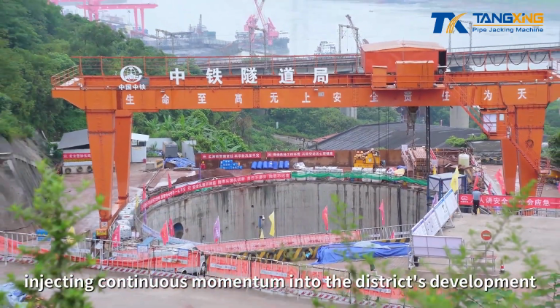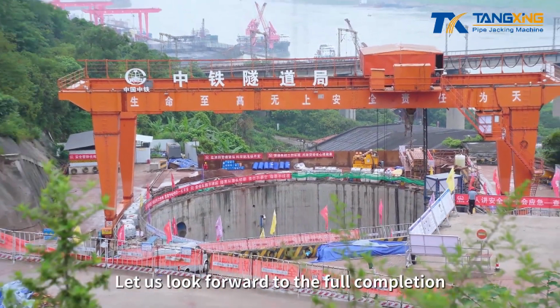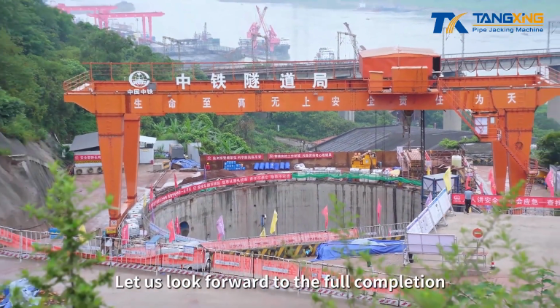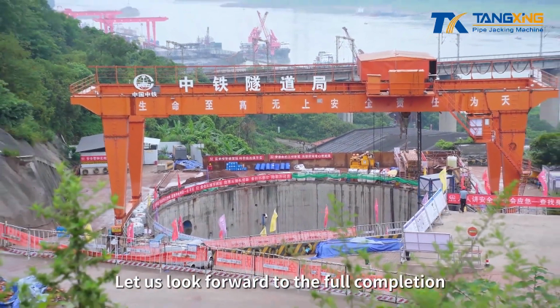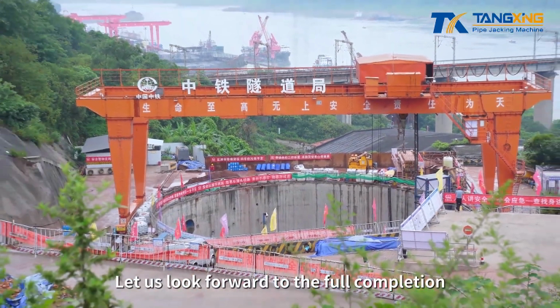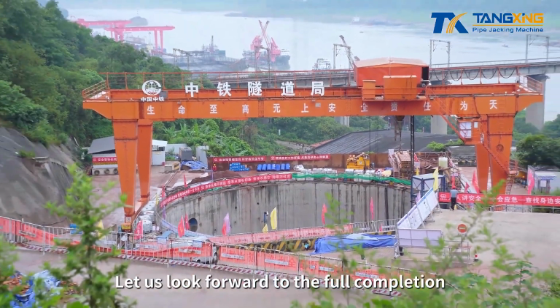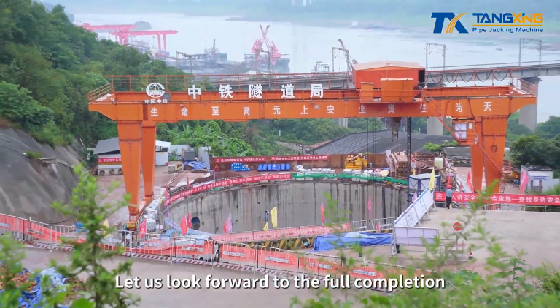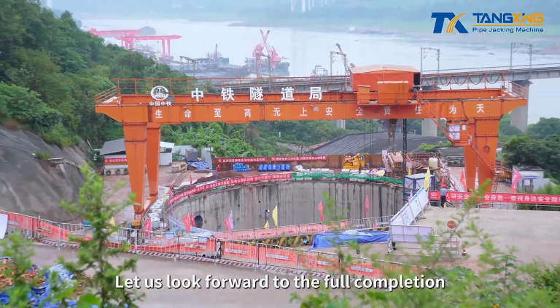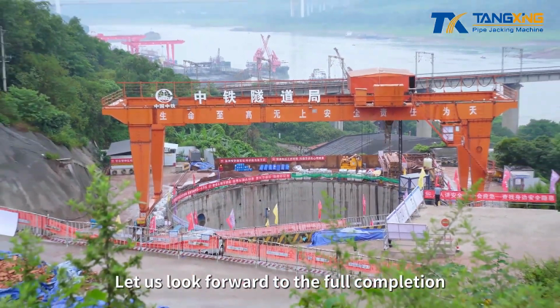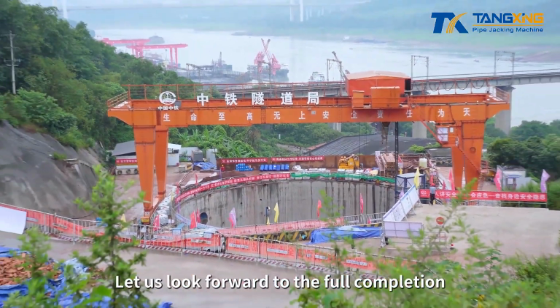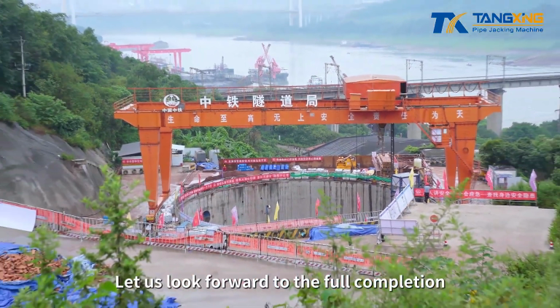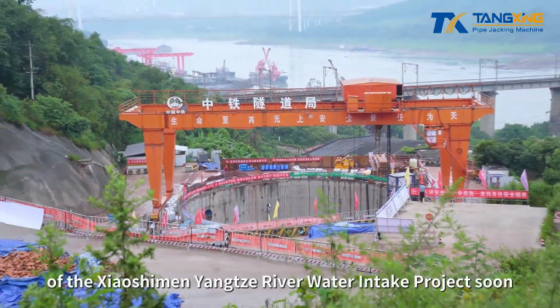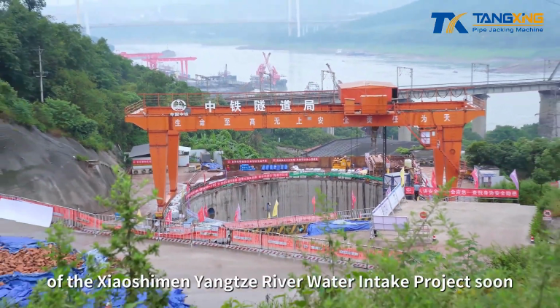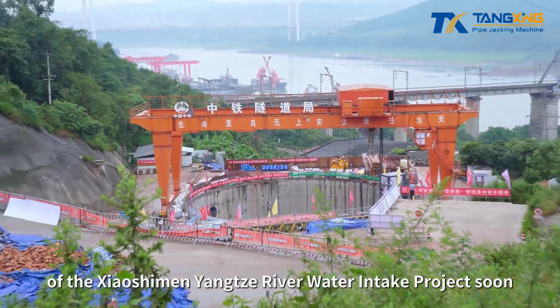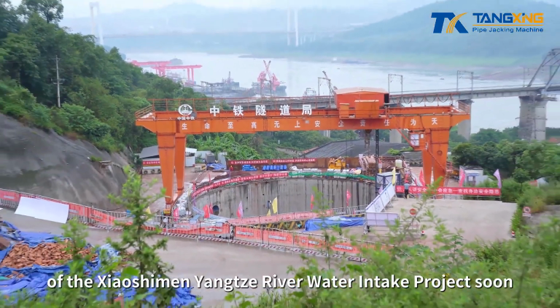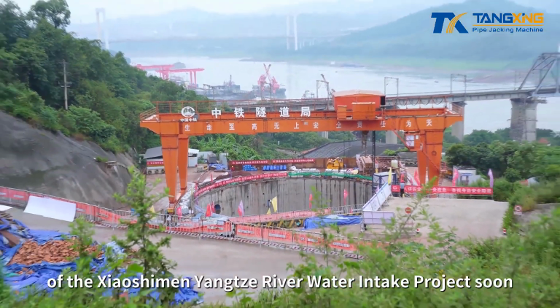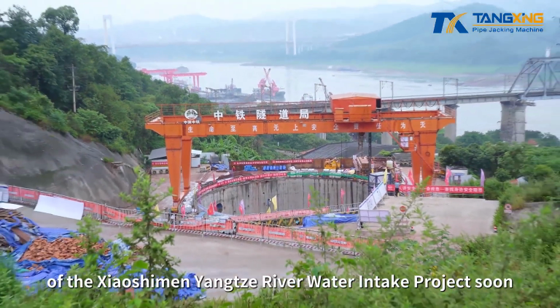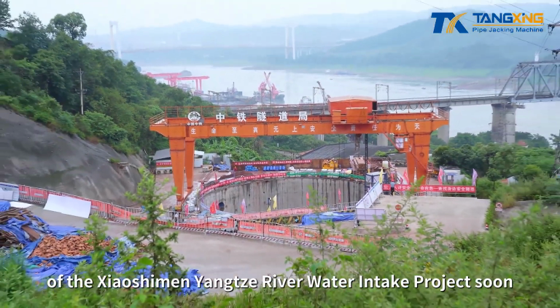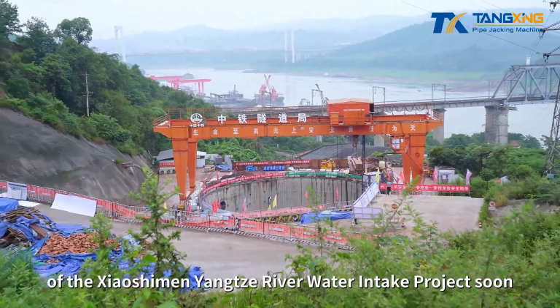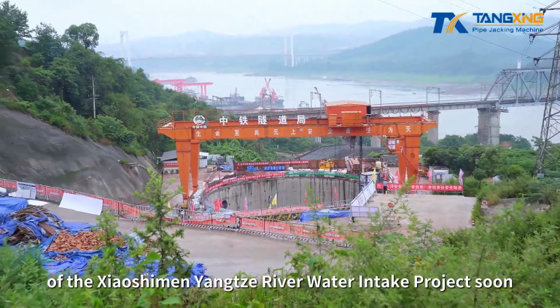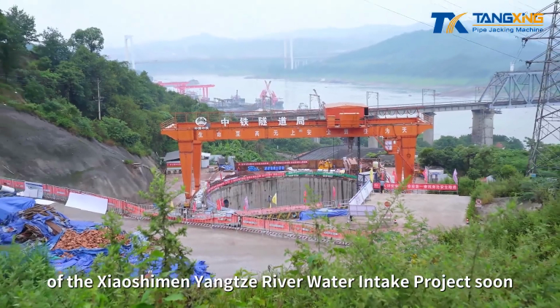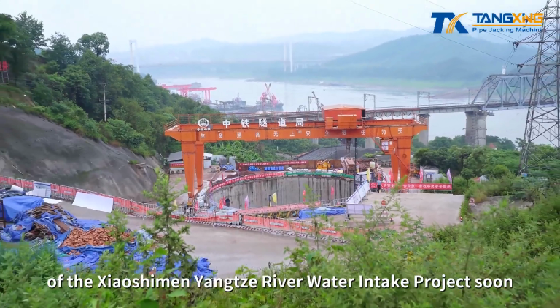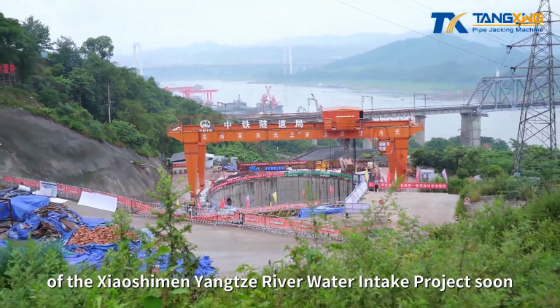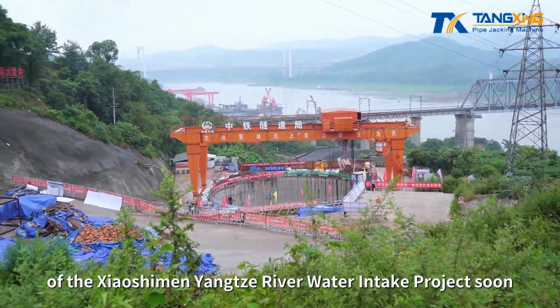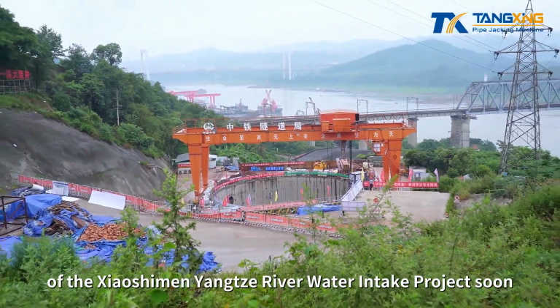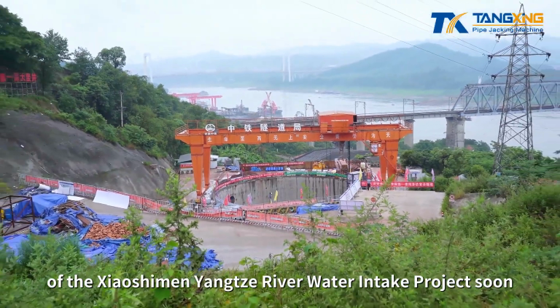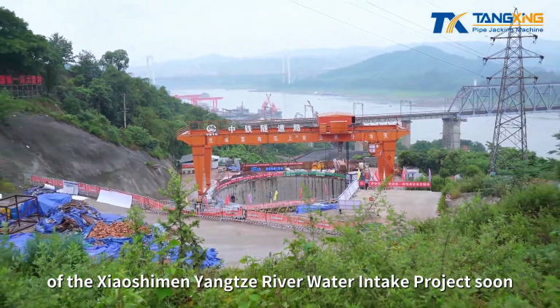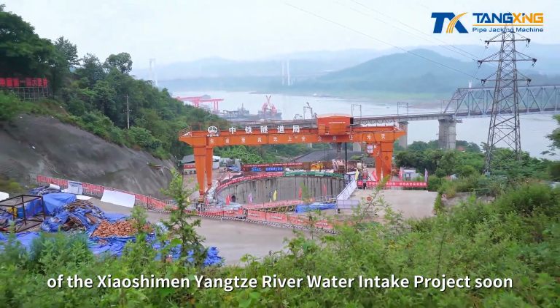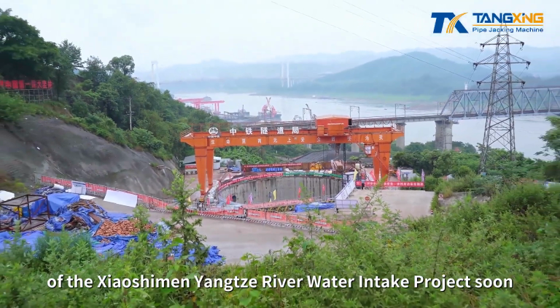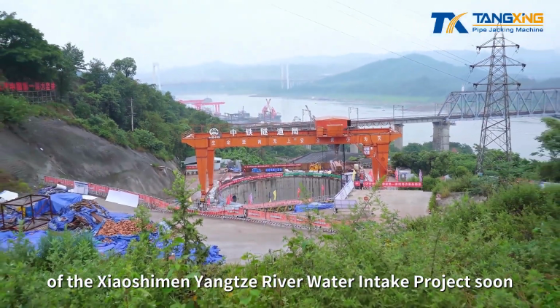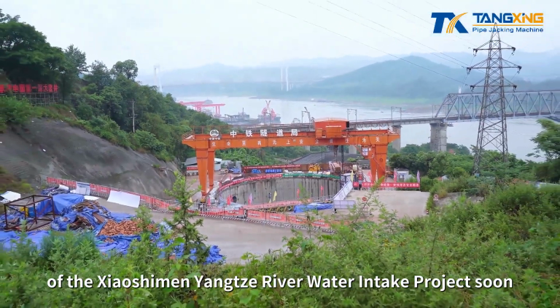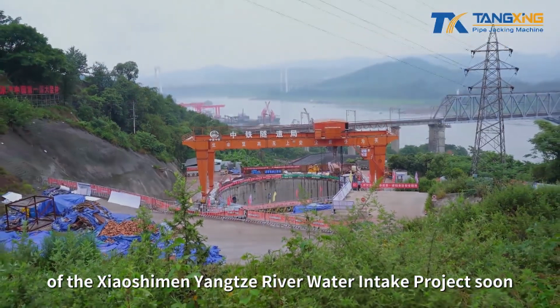Let us look forward to the full completion of the Xiaoshiman Yangtze River Water Intake Project soon. We'll see you in the next one.